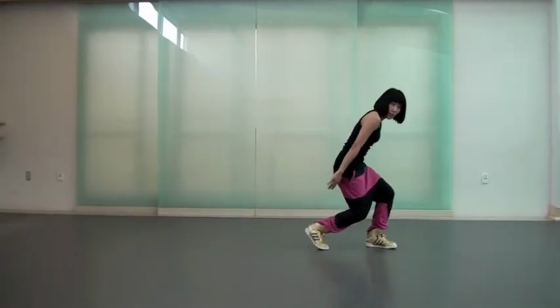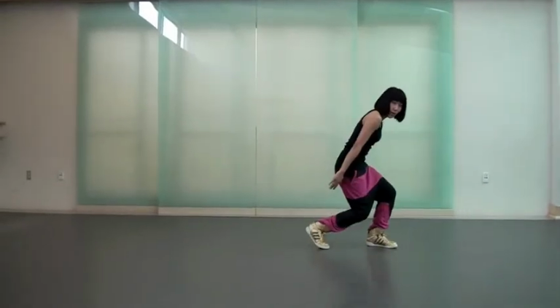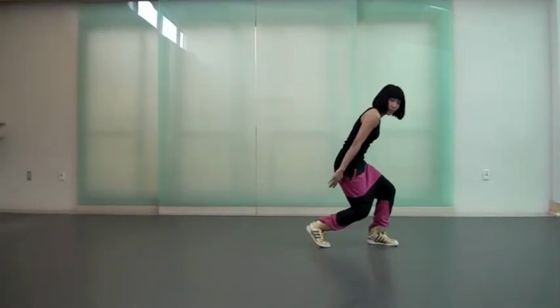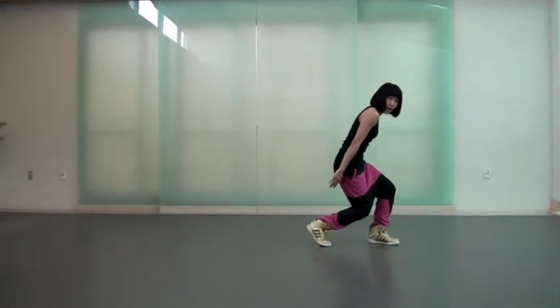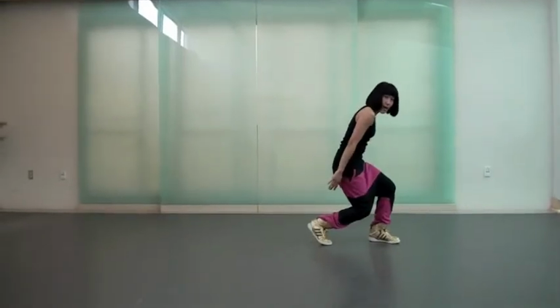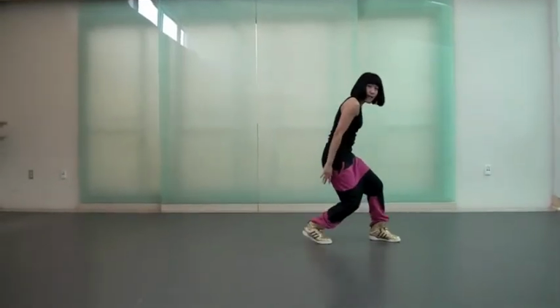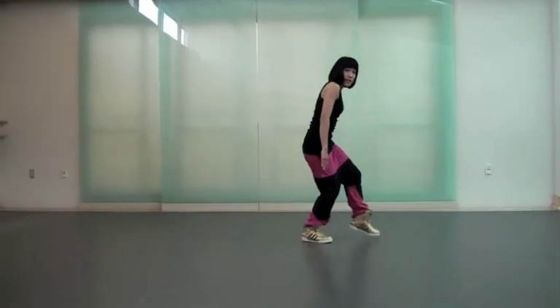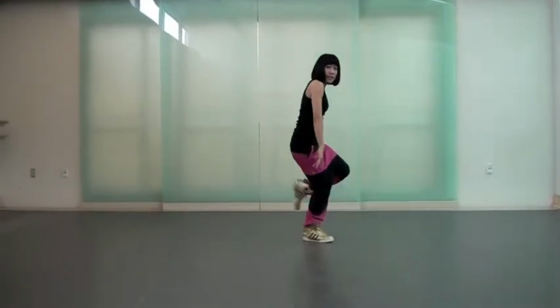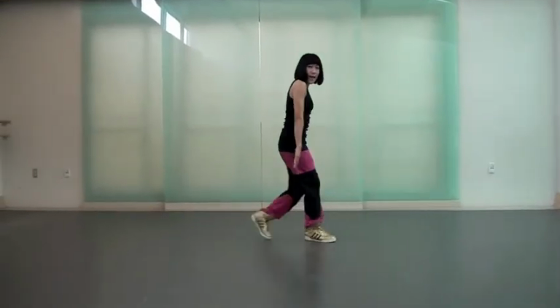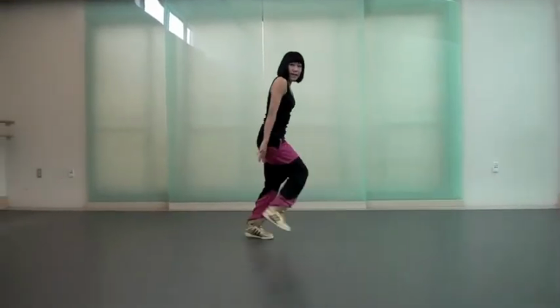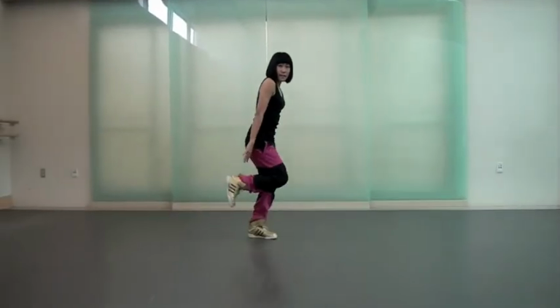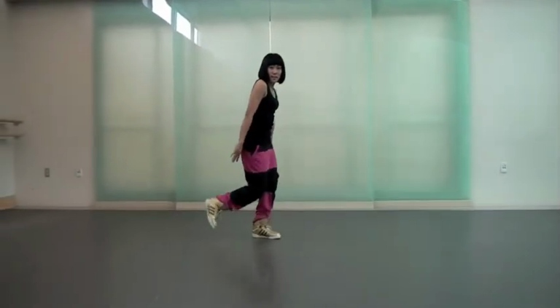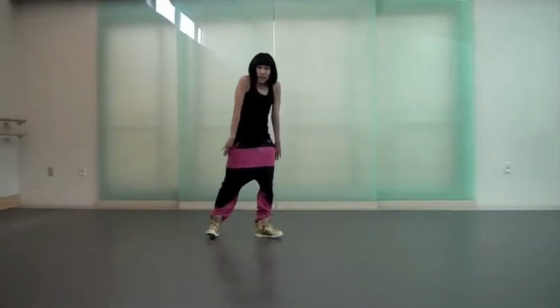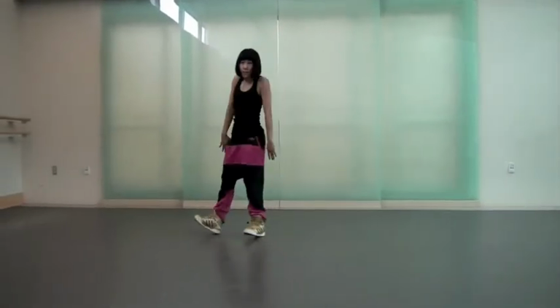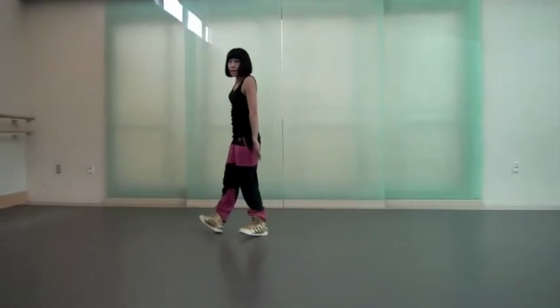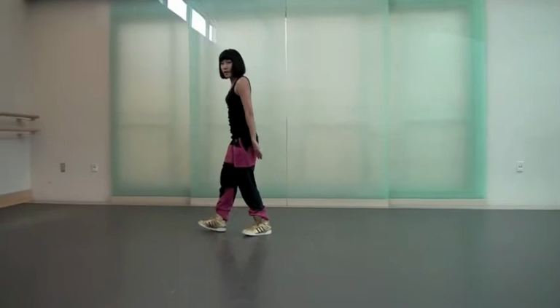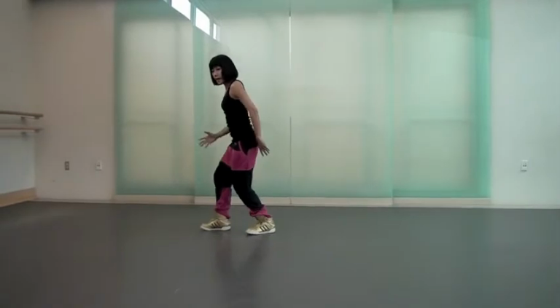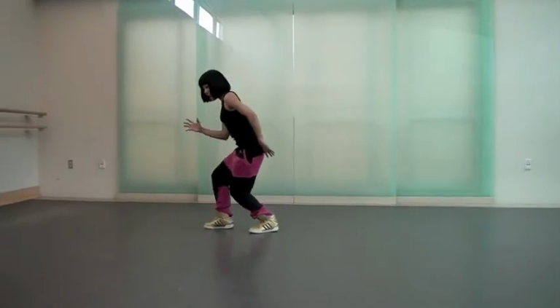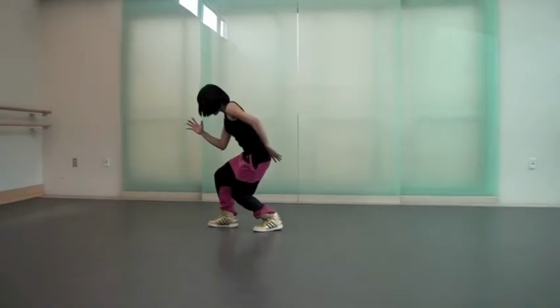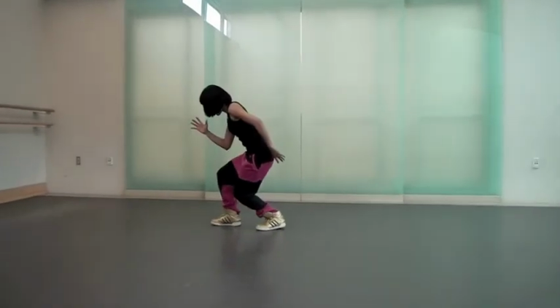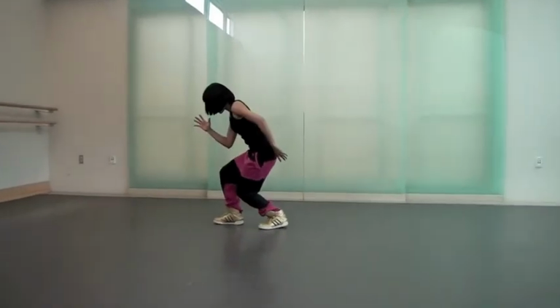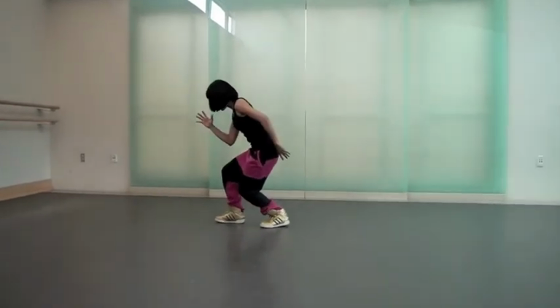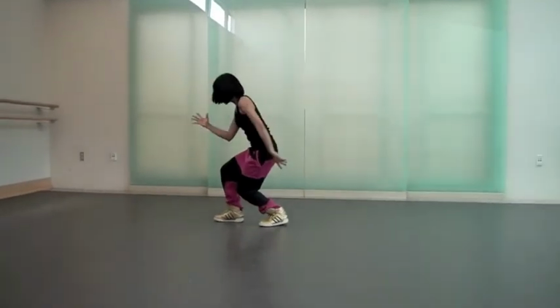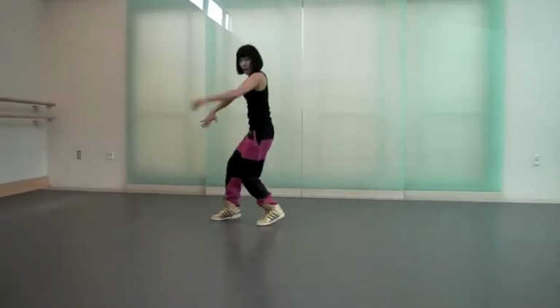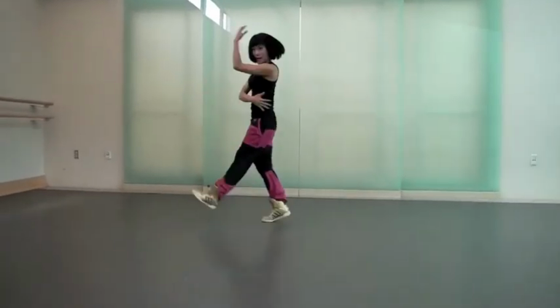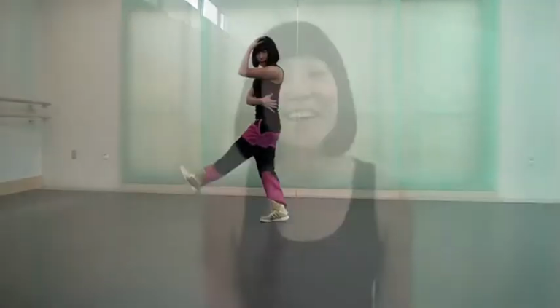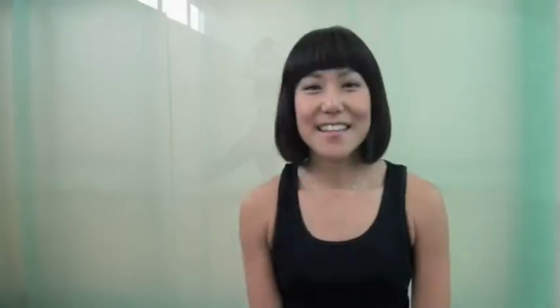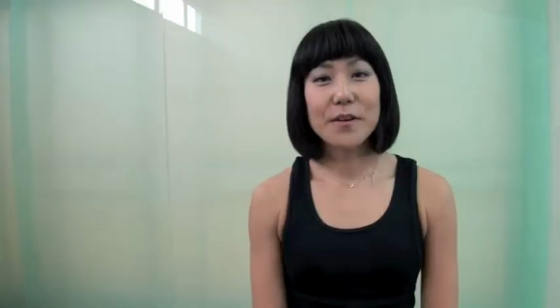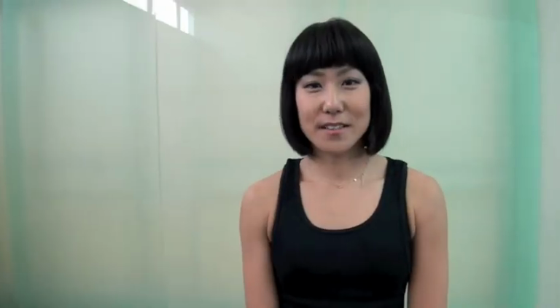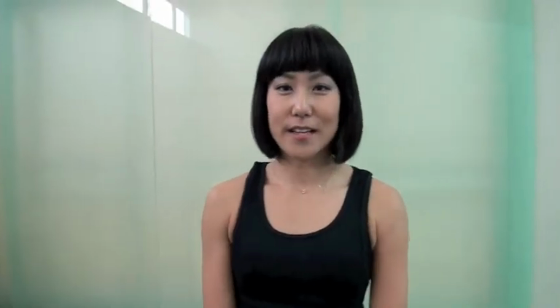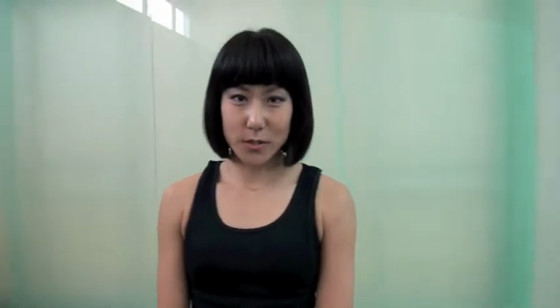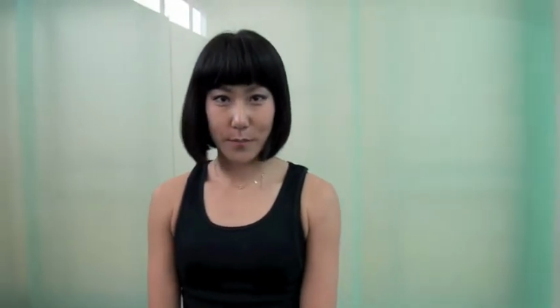Step out. Six. And. Seven. Eight. And. Now, we're going to do actual tempo.